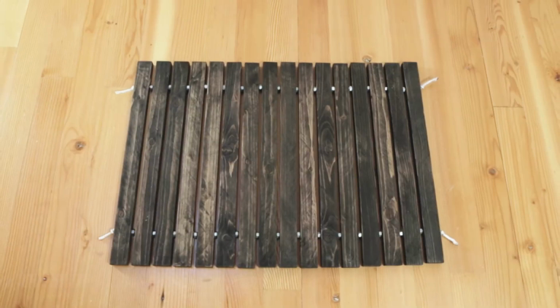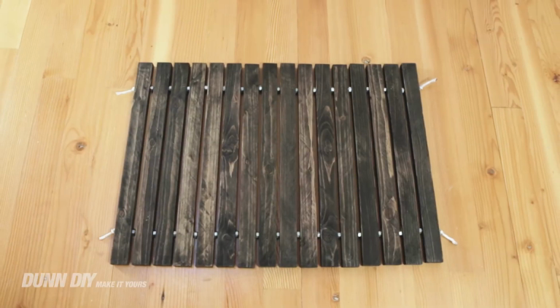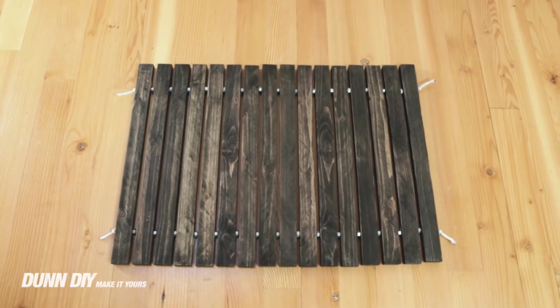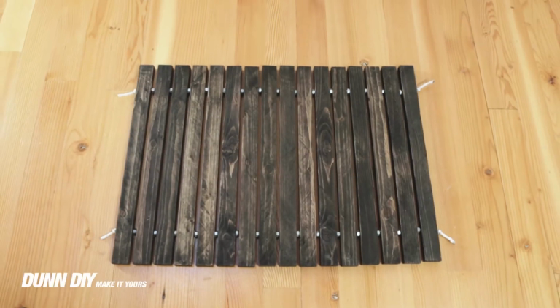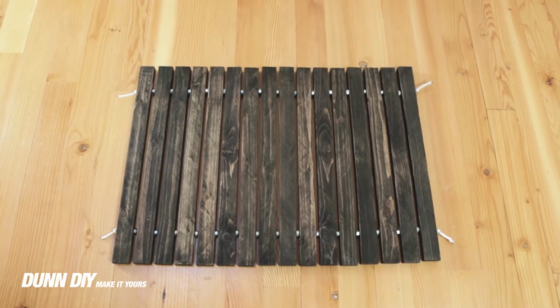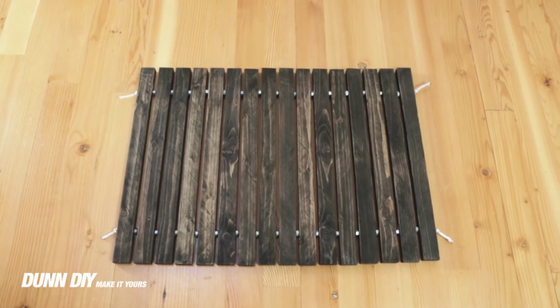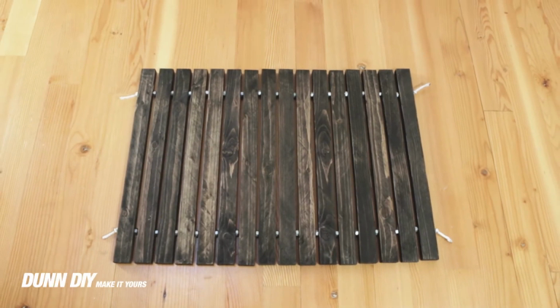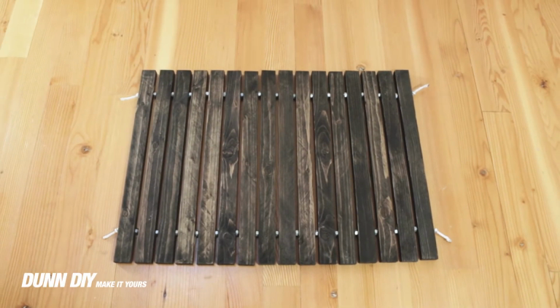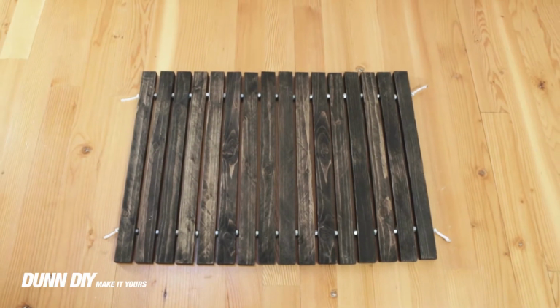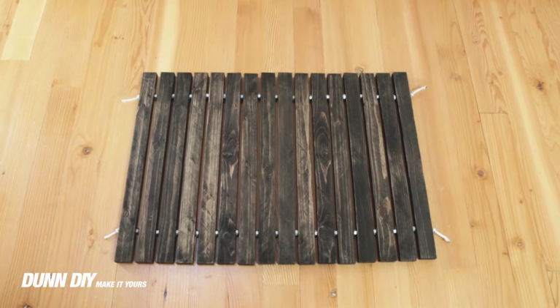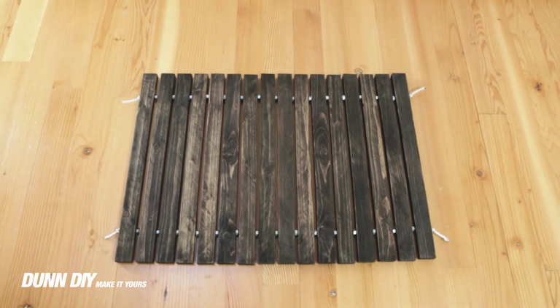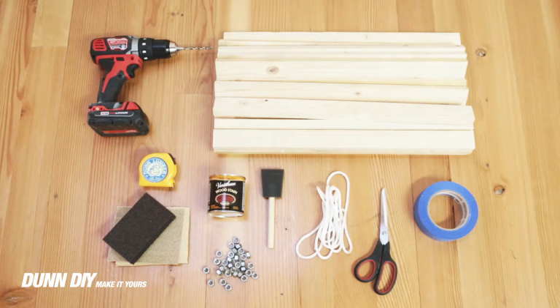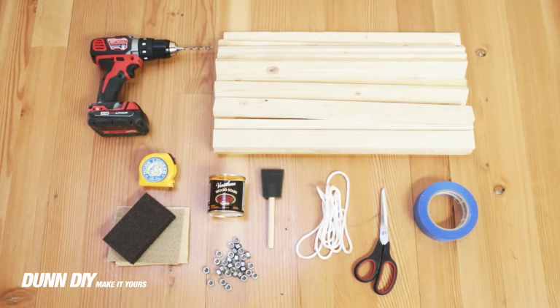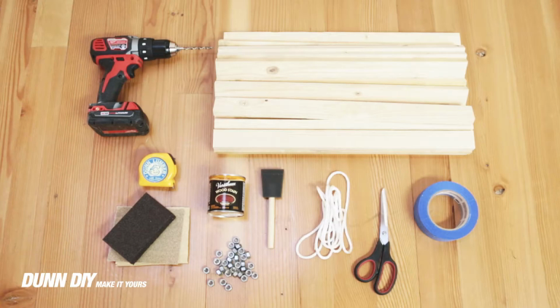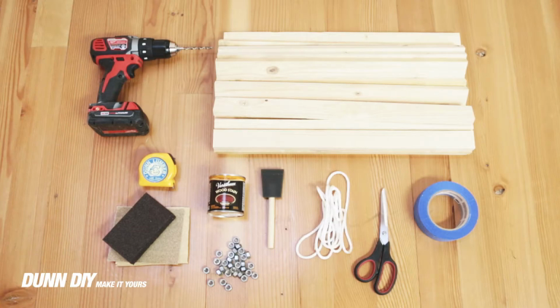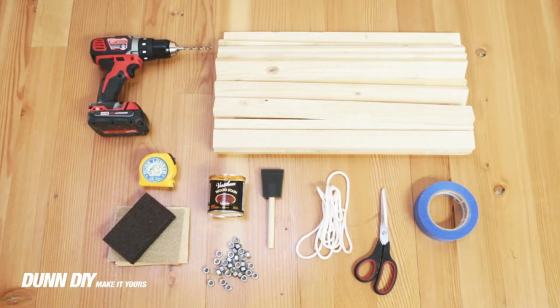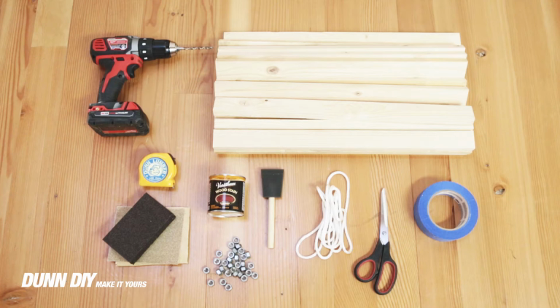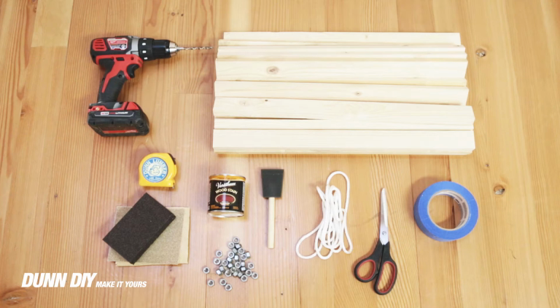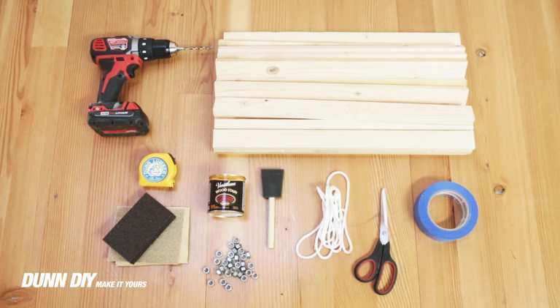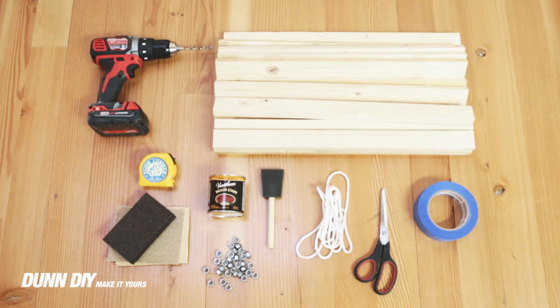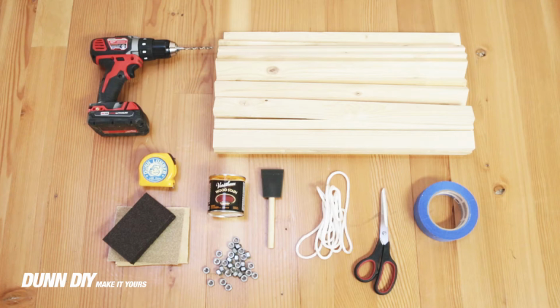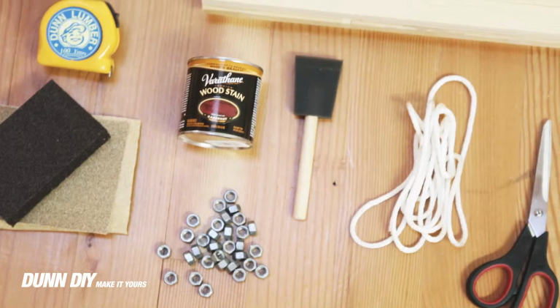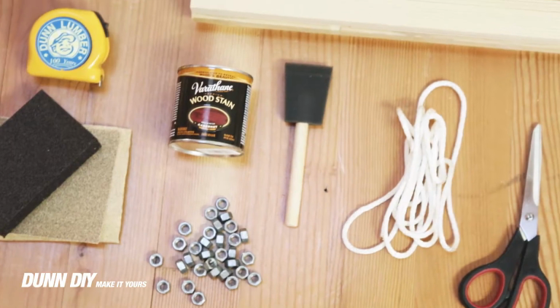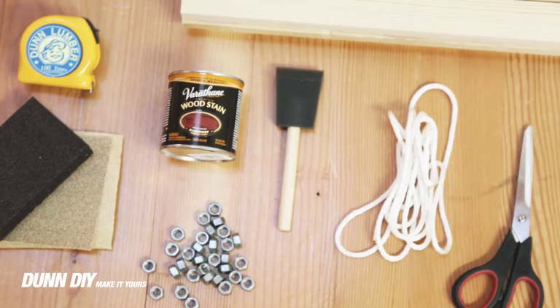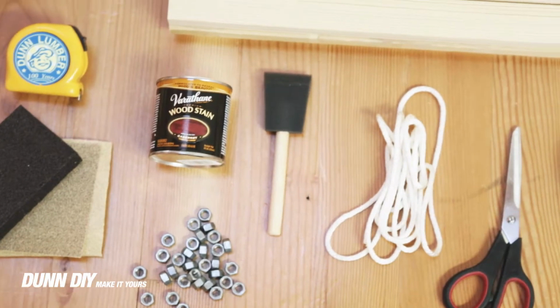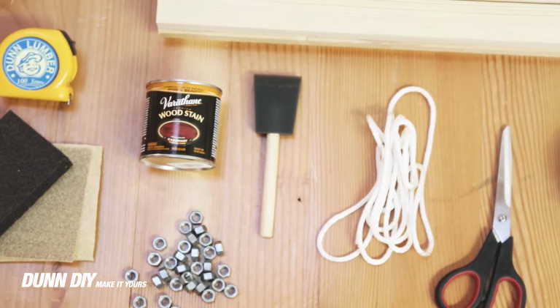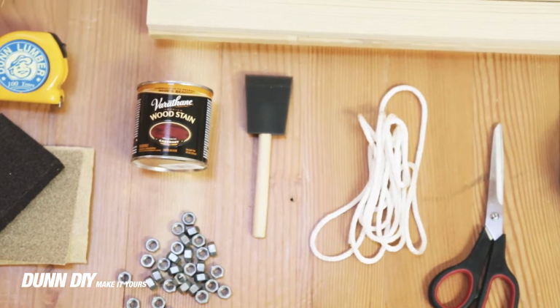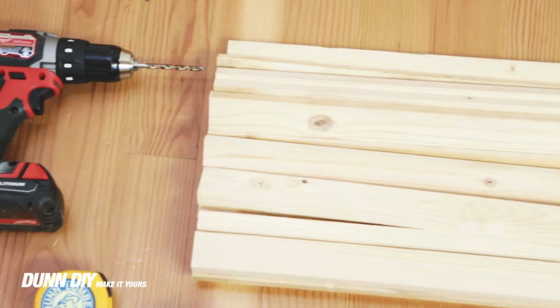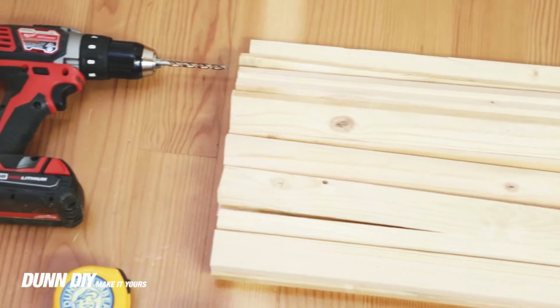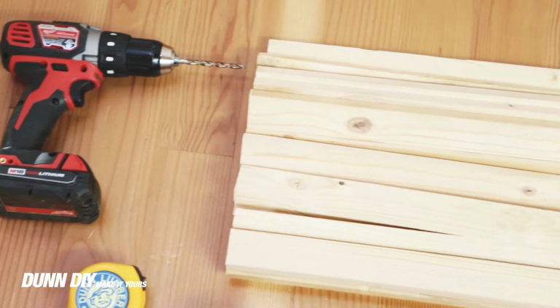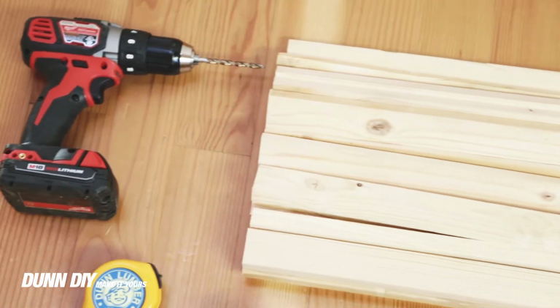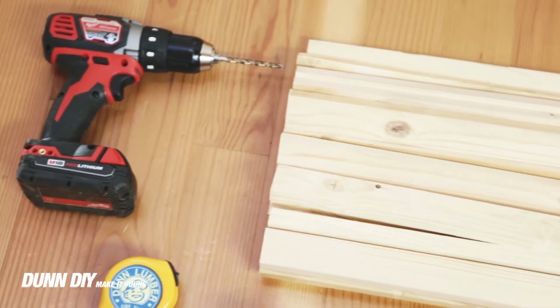This is a really fun project because it's a simple design using cheap materials, but it's a great way to spruce up your home.